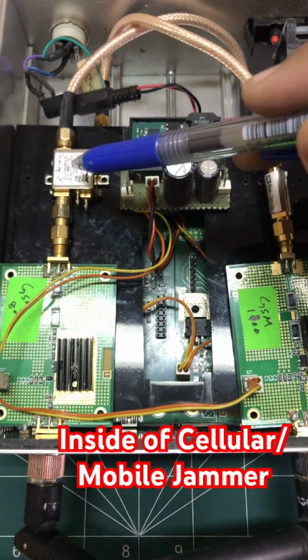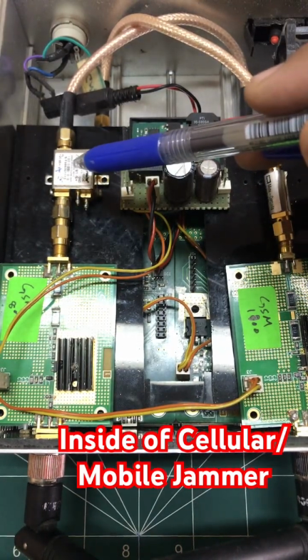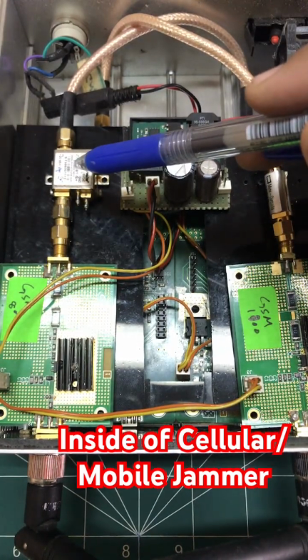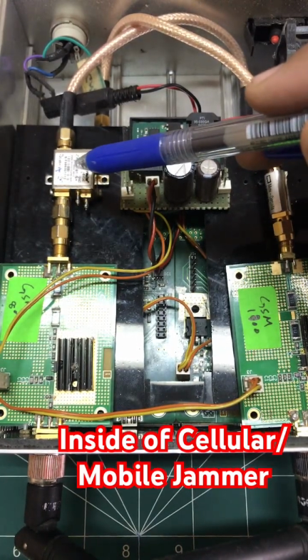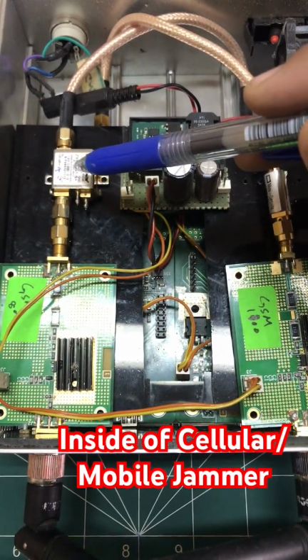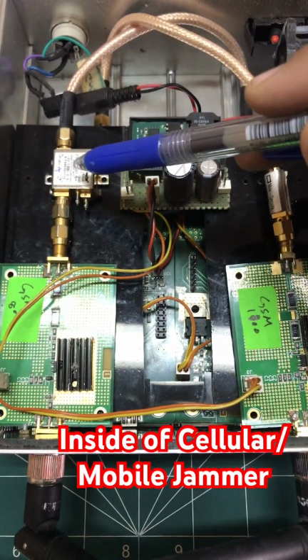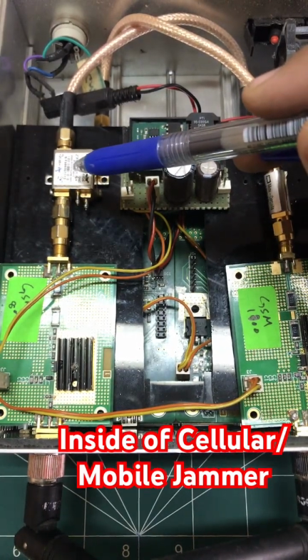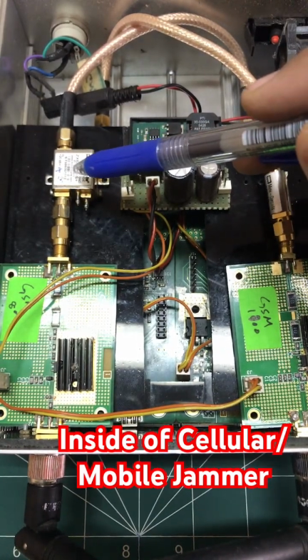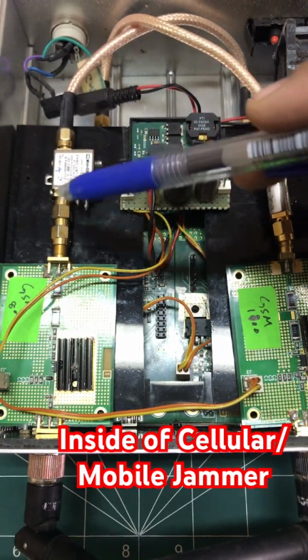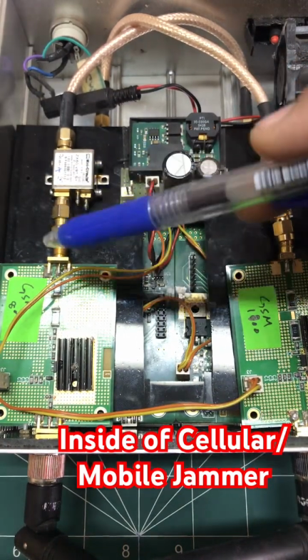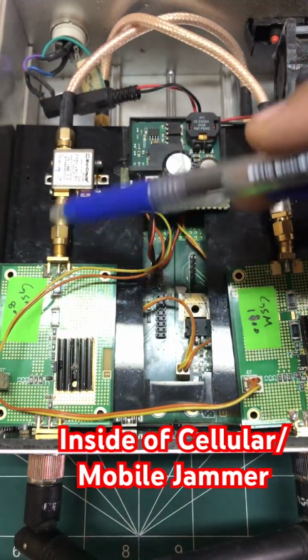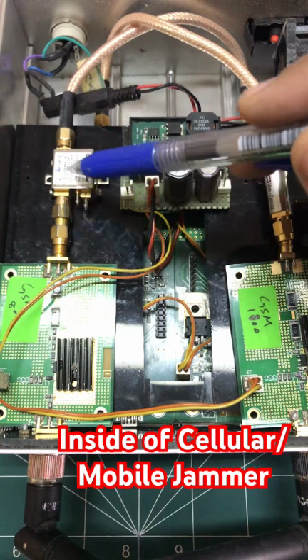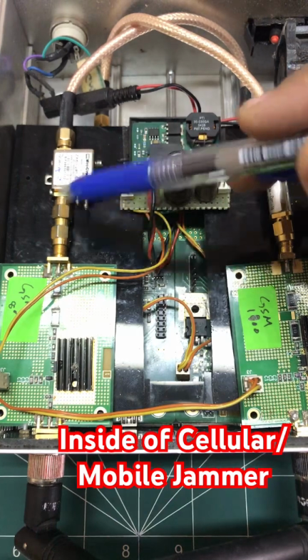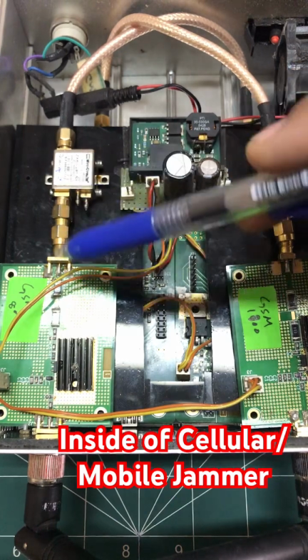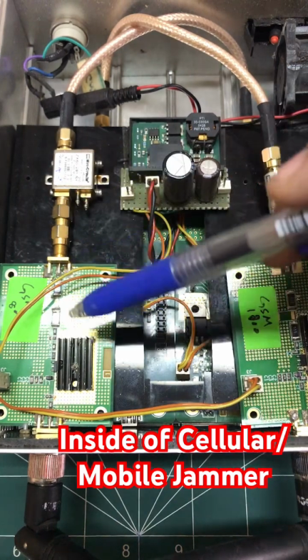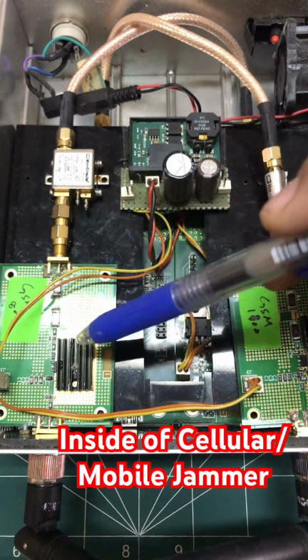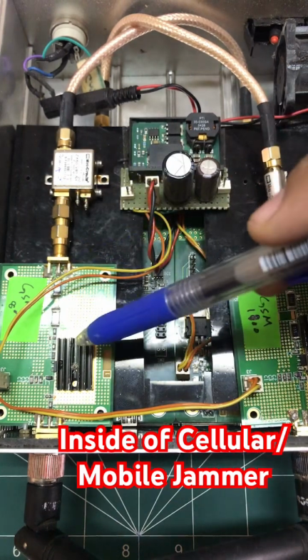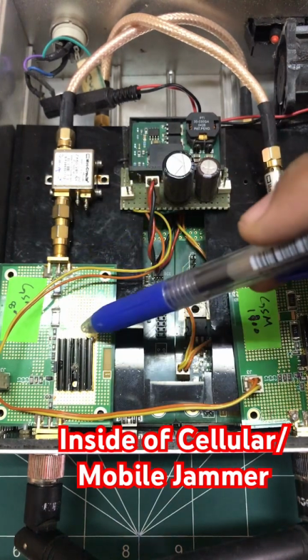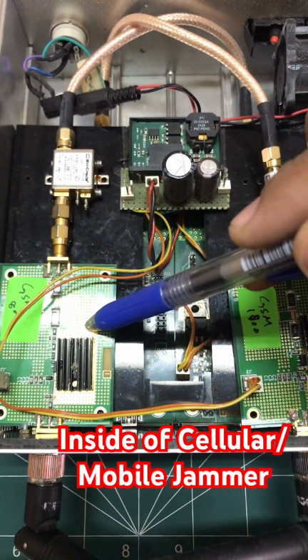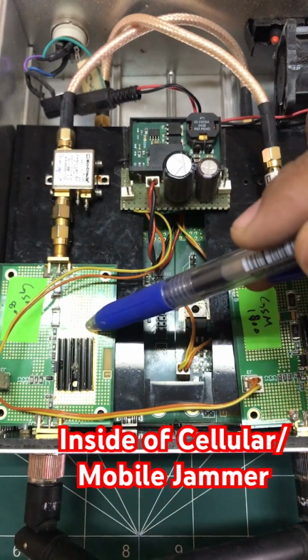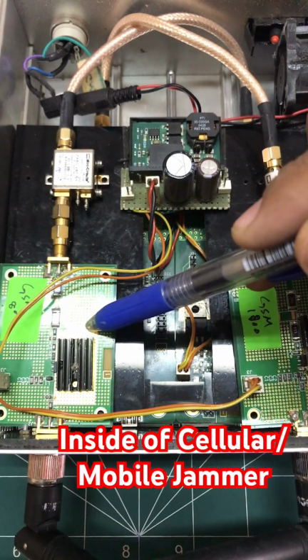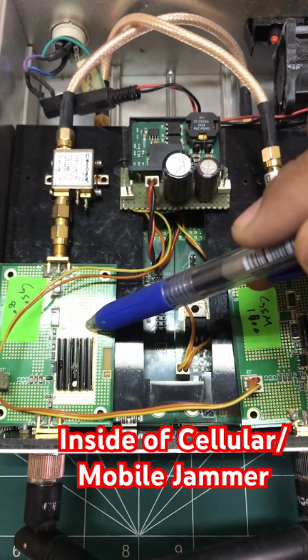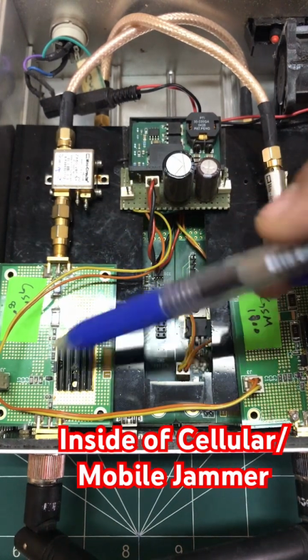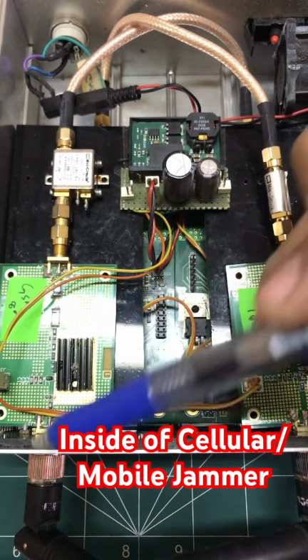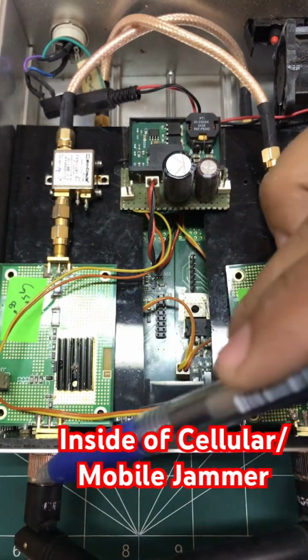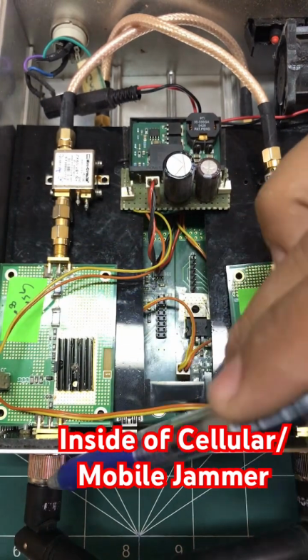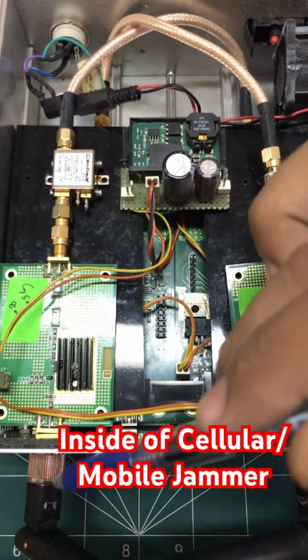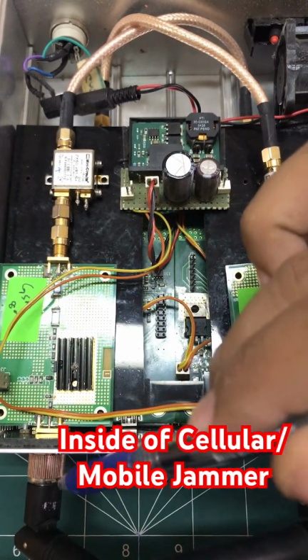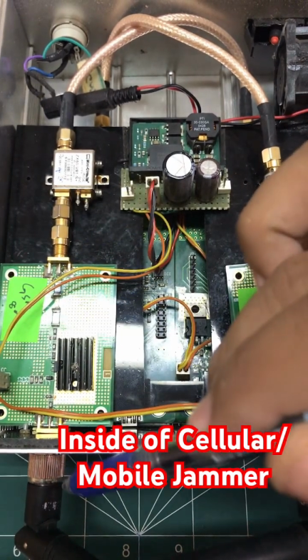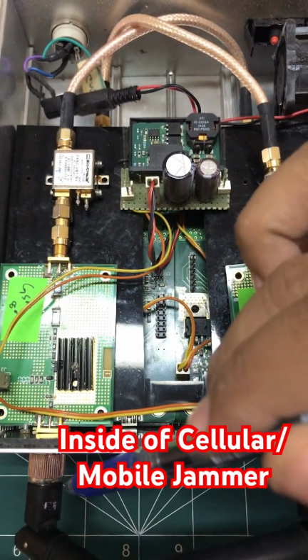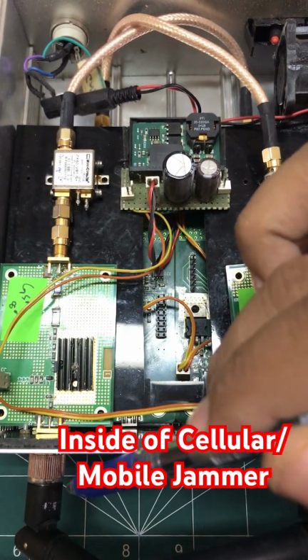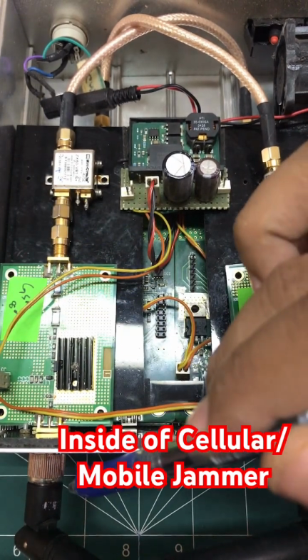It's a 20 dB amplifier. One end of the amplifier is connected to a MOSFET chip, which is then connected to an antenna.